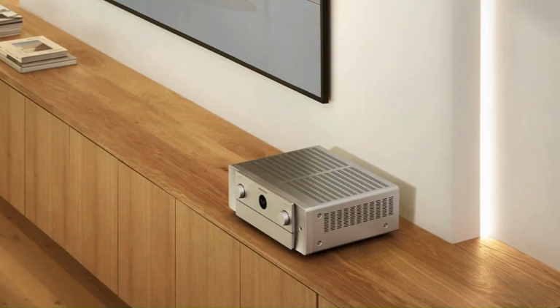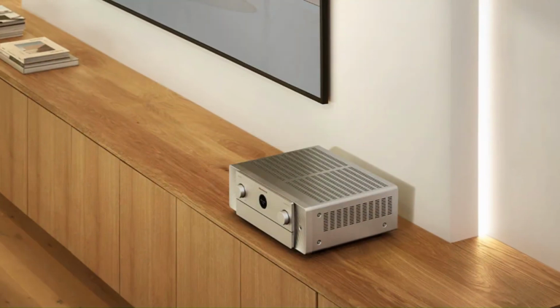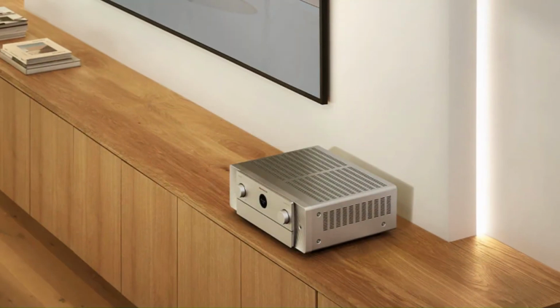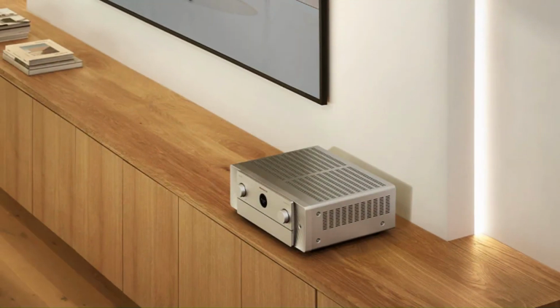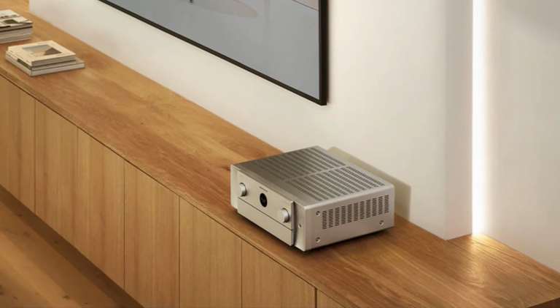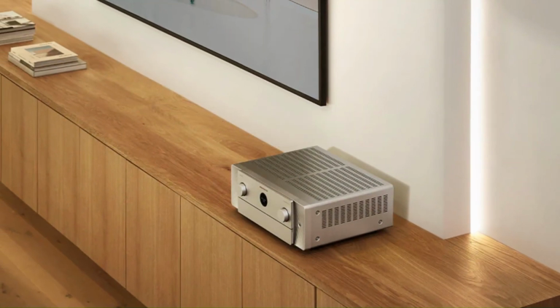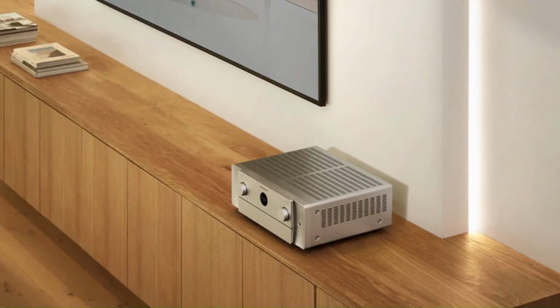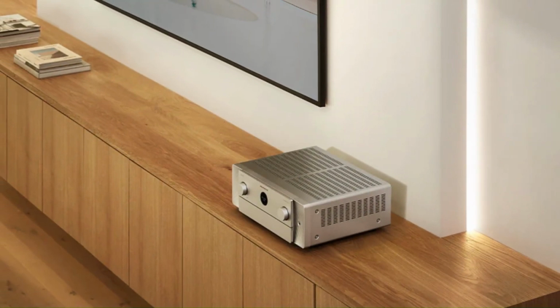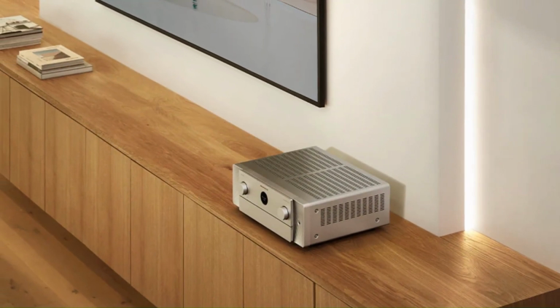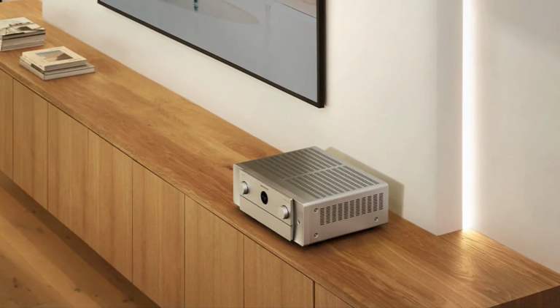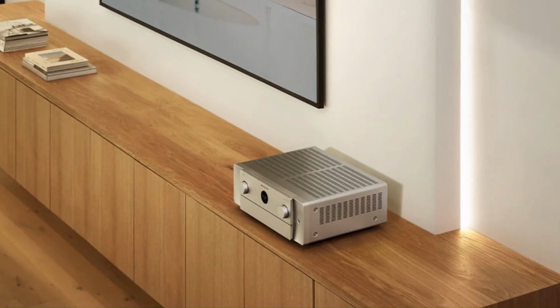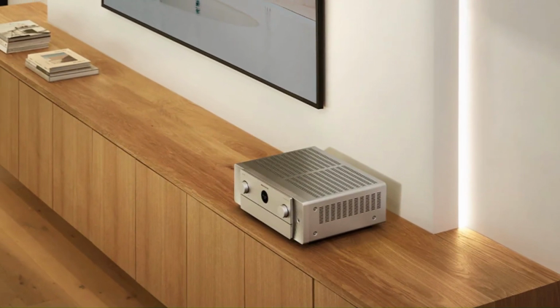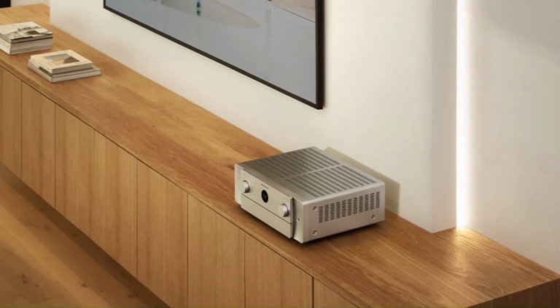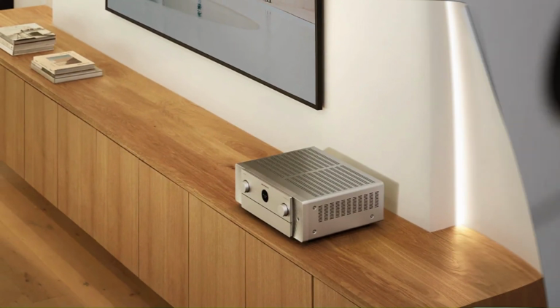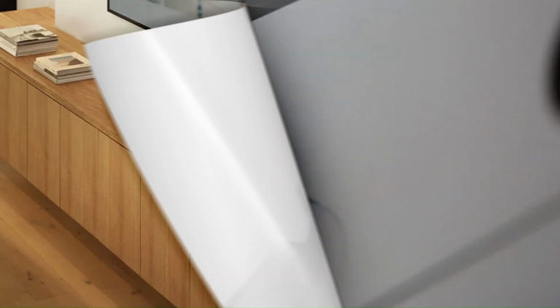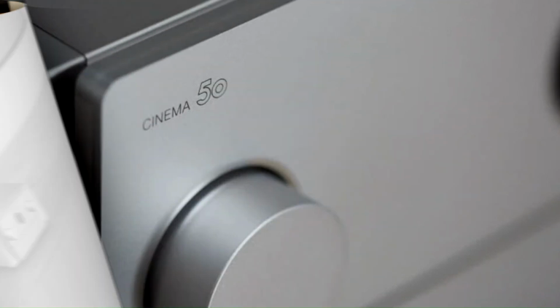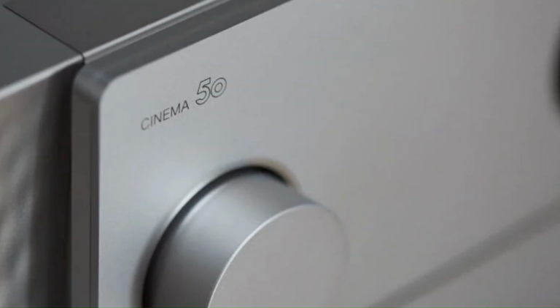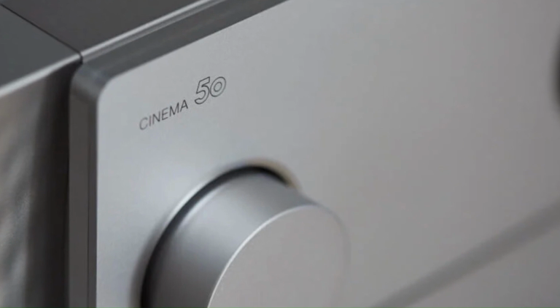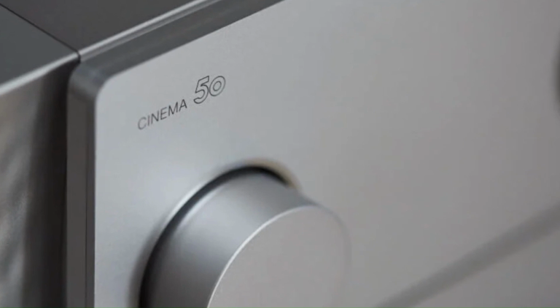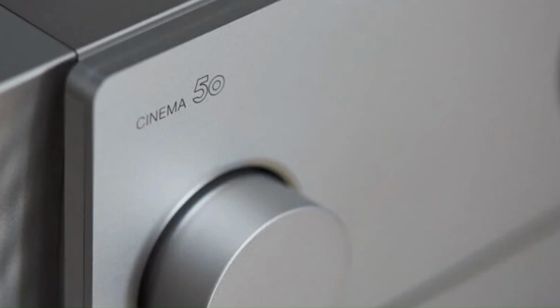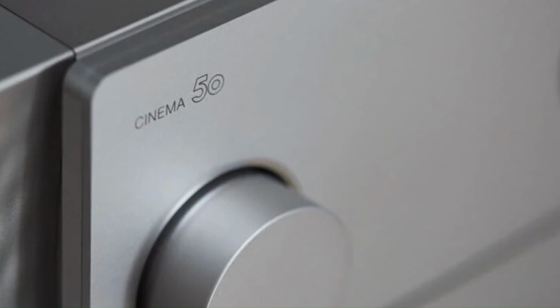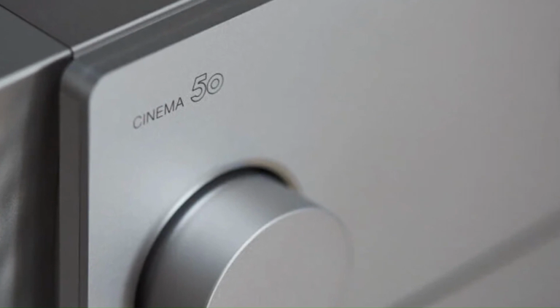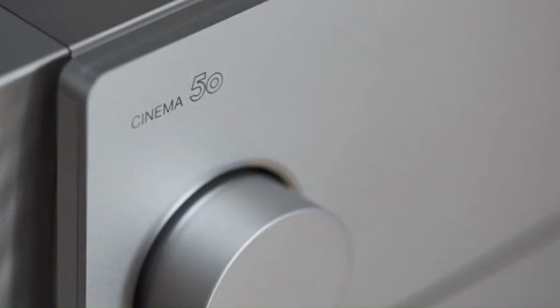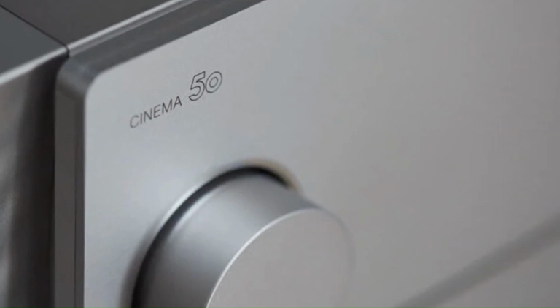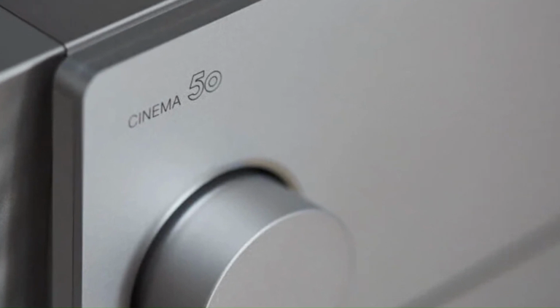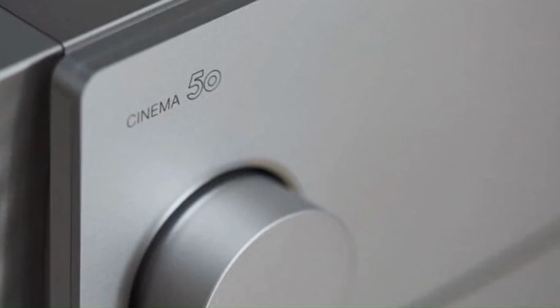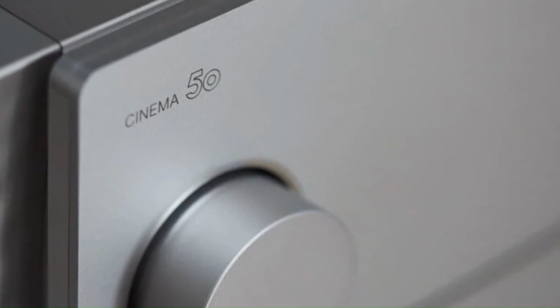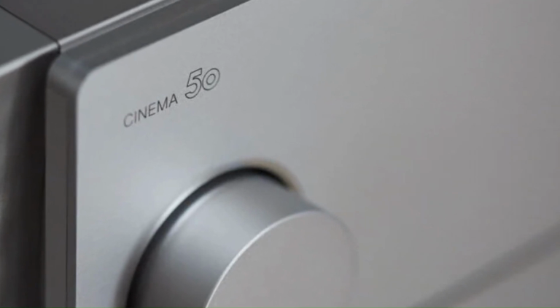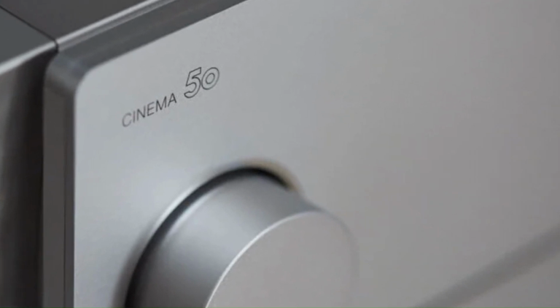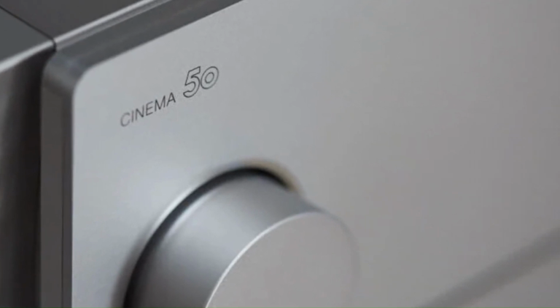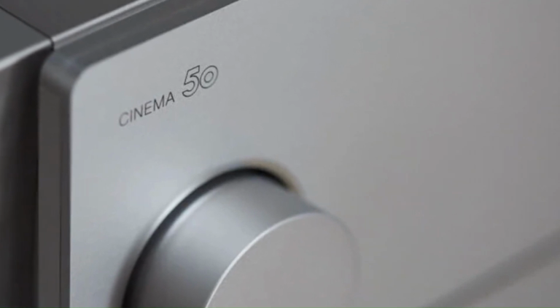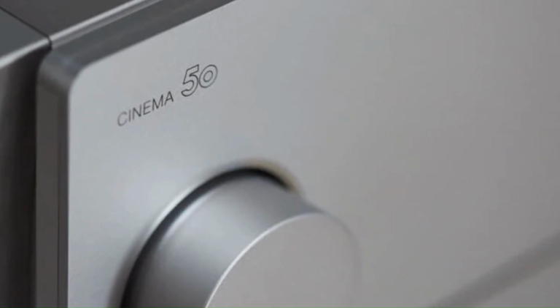Ideal for both movies and music, it blends elegance, power, and versatility for premium home entertainment setups.